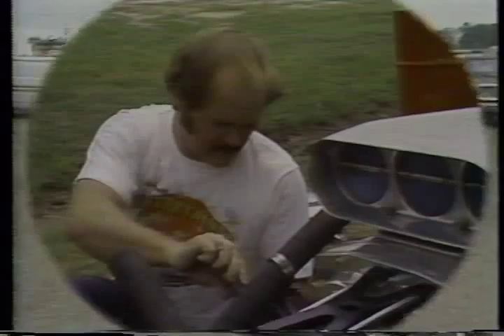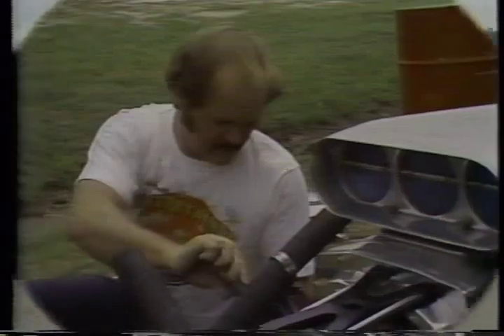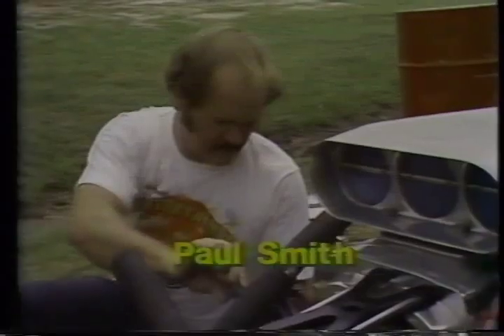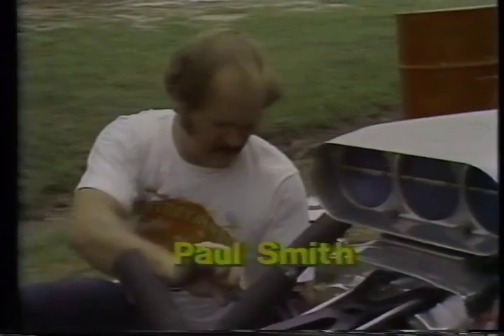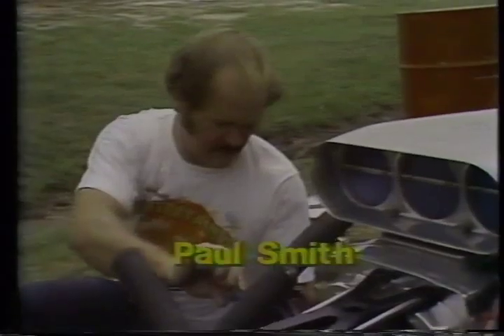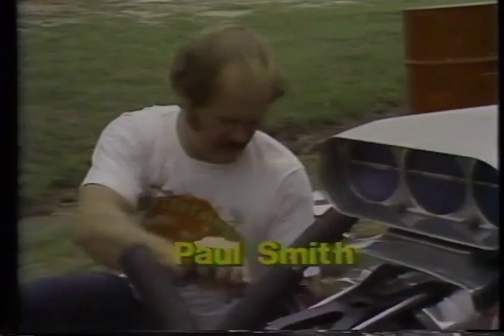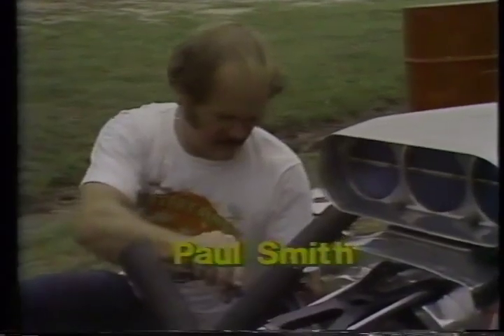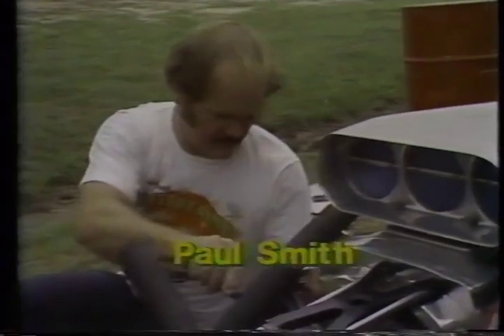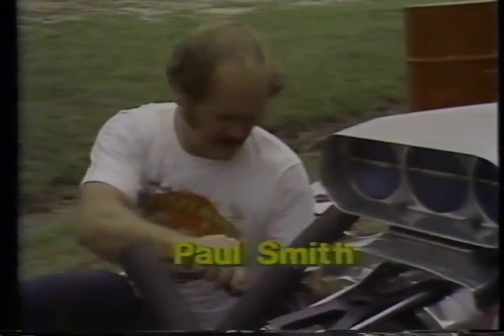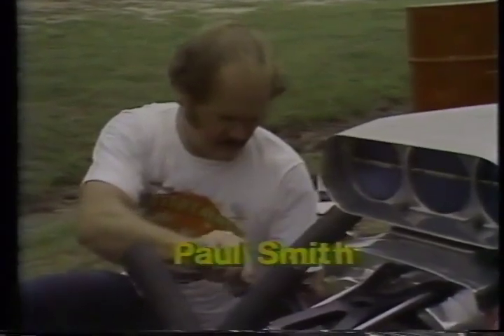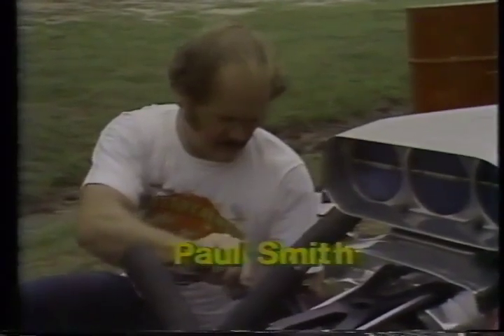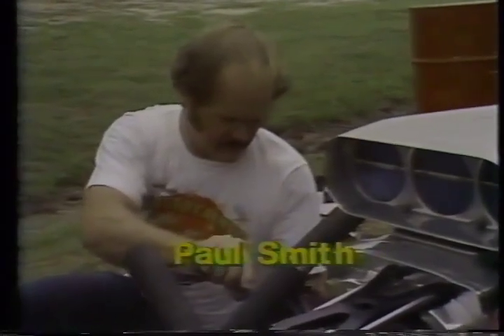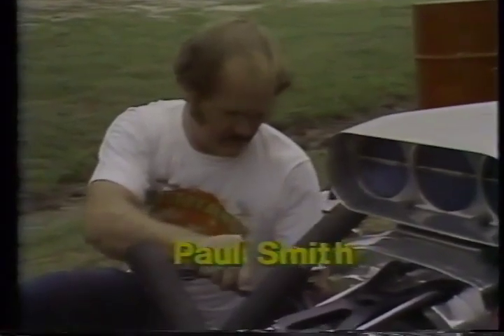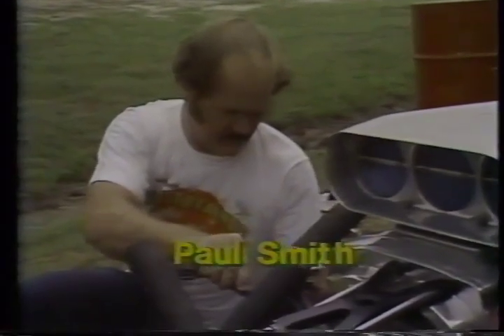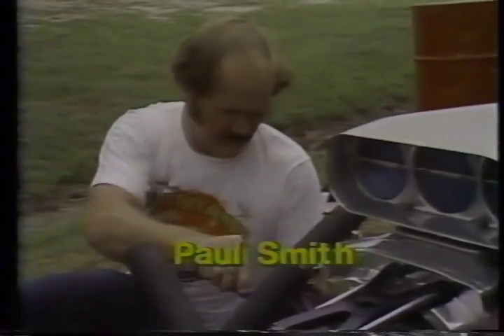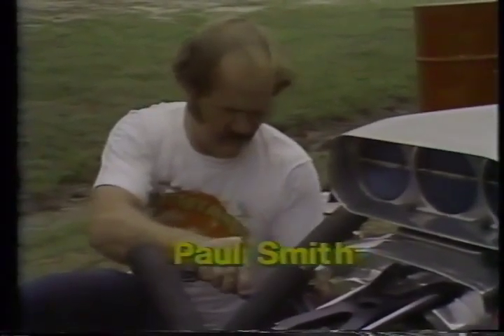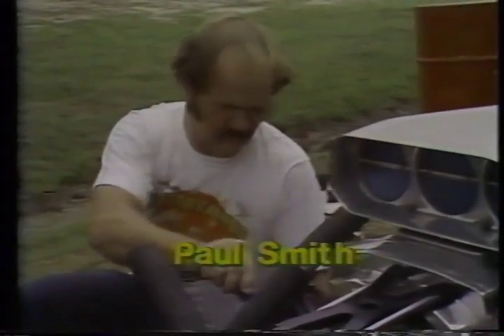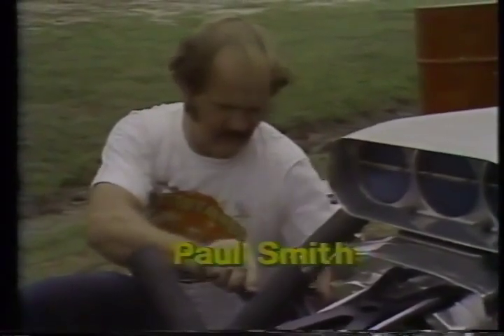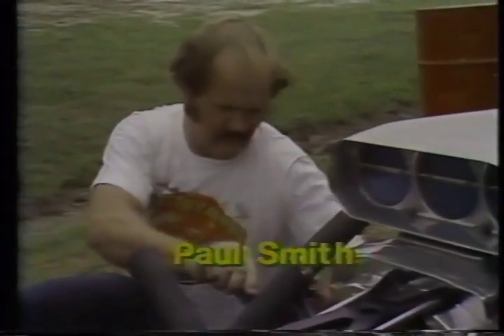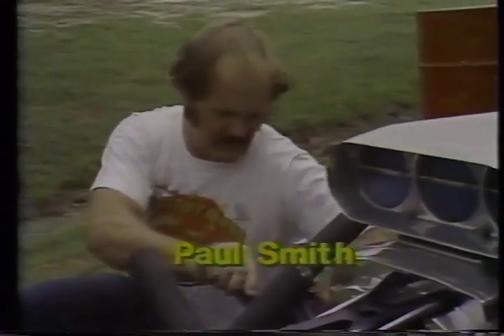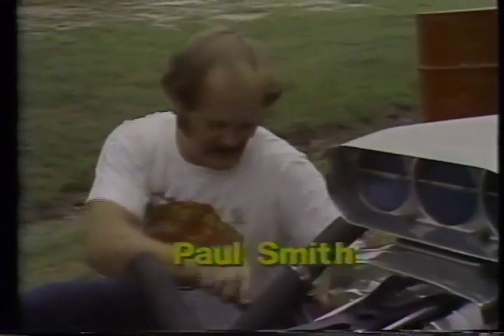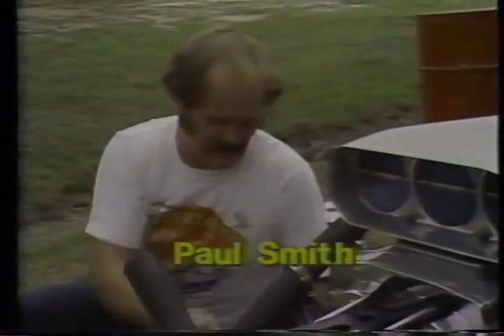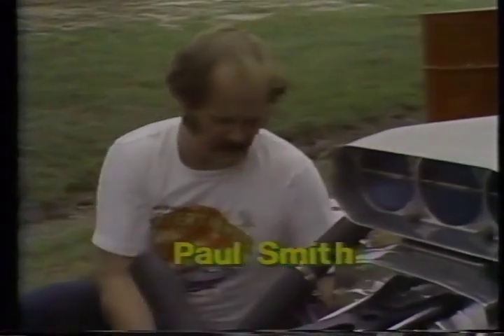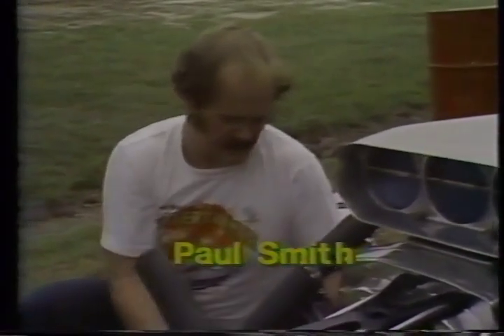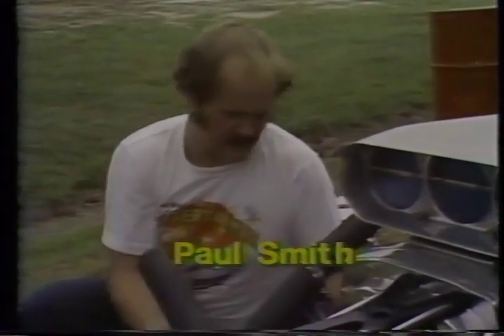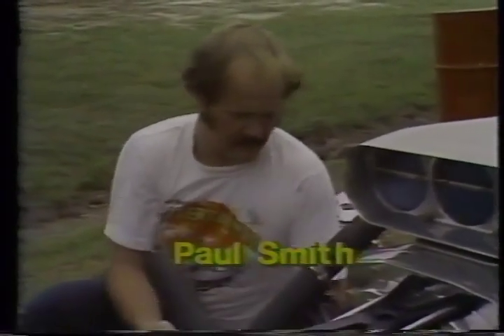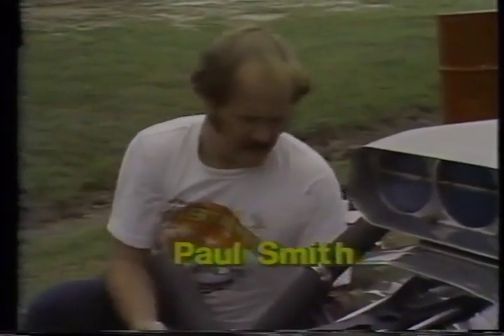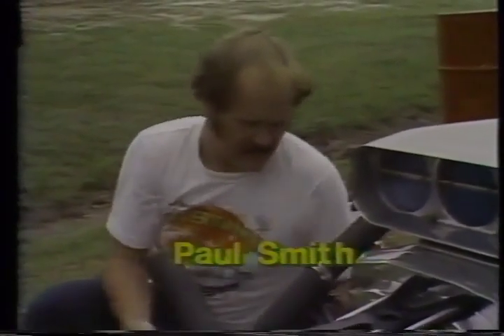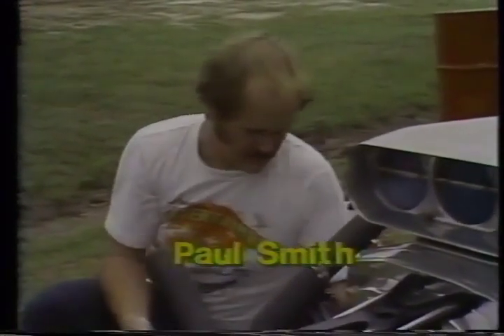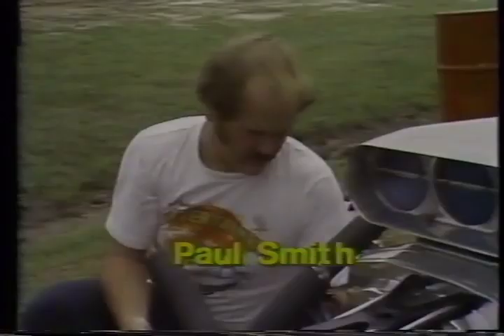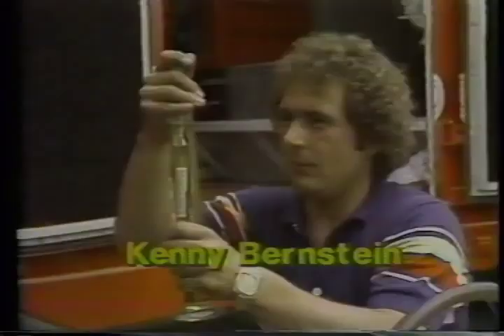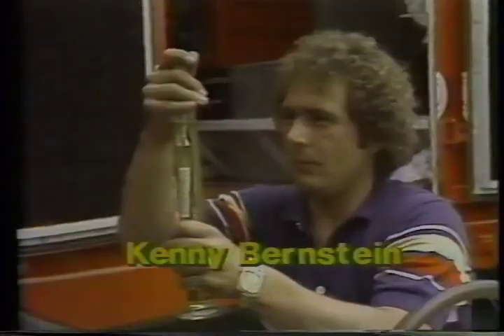Dragway in Baton Rouge. Let's meet the drivers in Funny Car. This, of course, is Paul Smith, the number one qualifier.